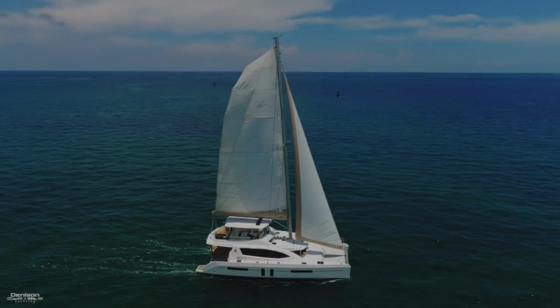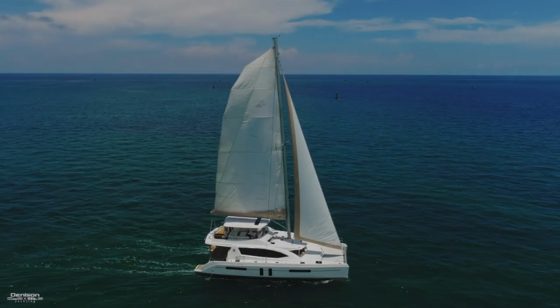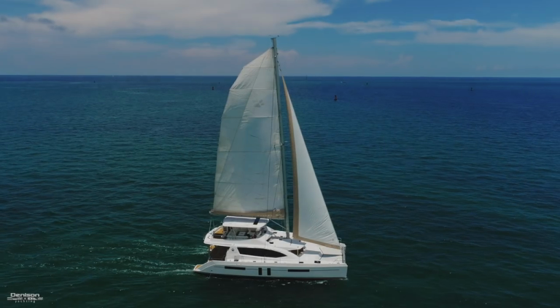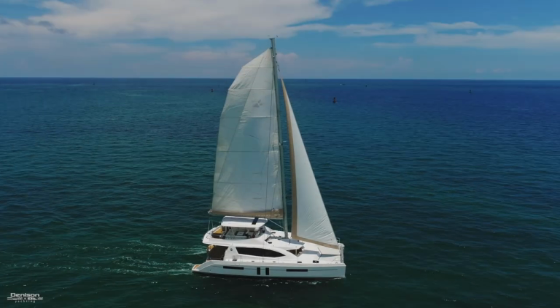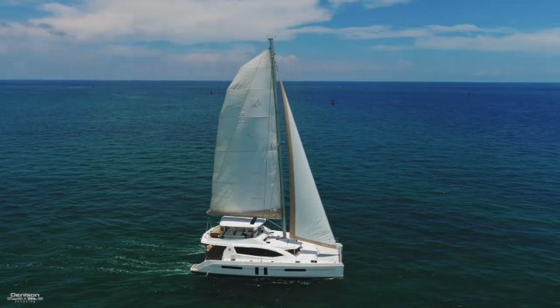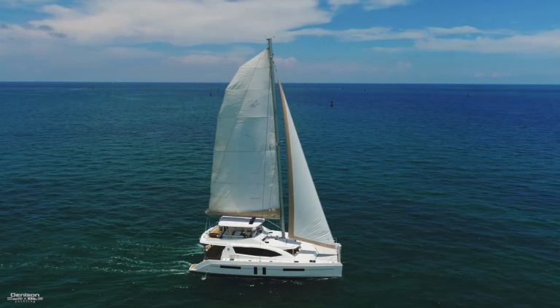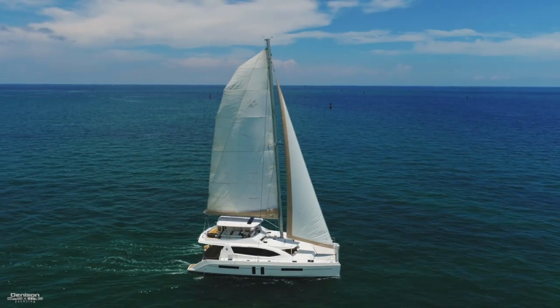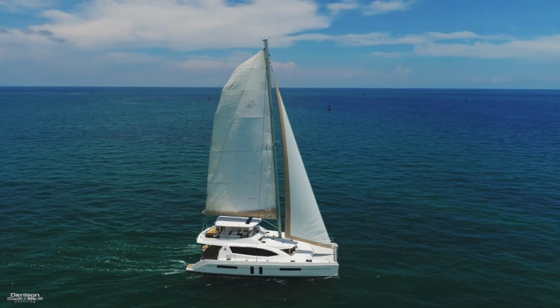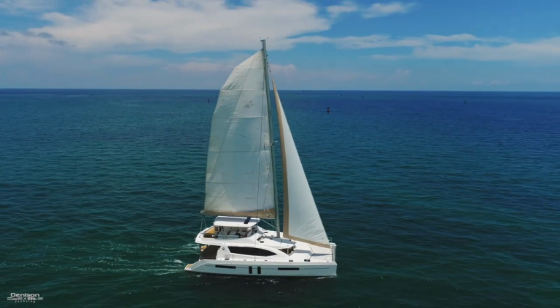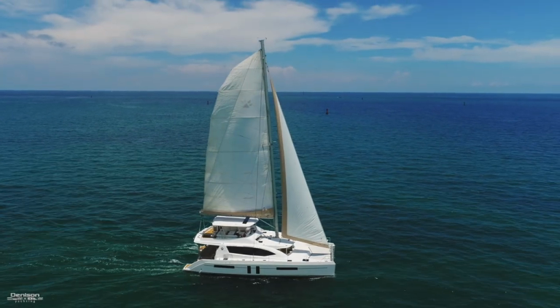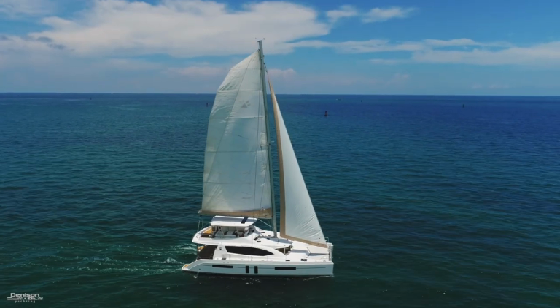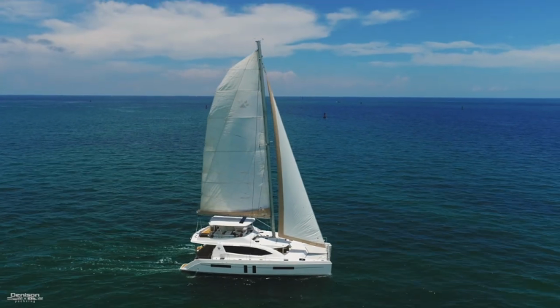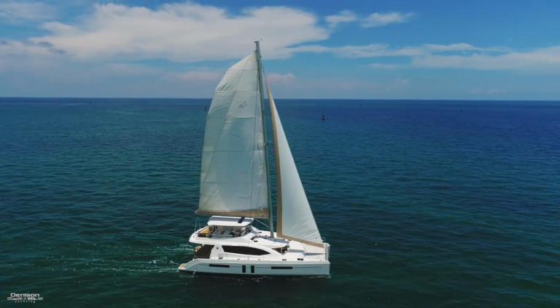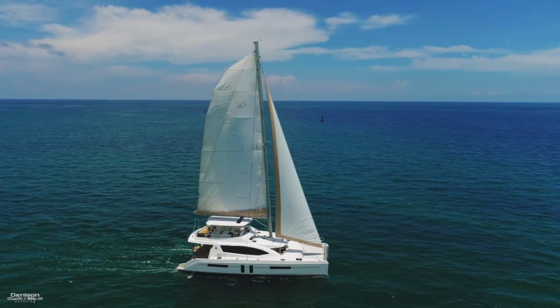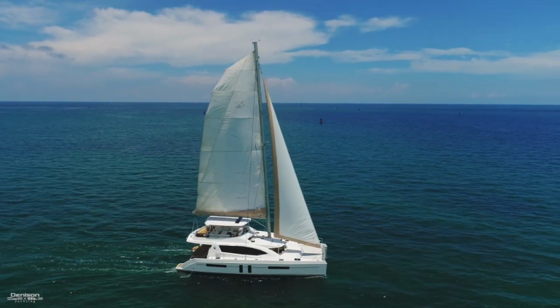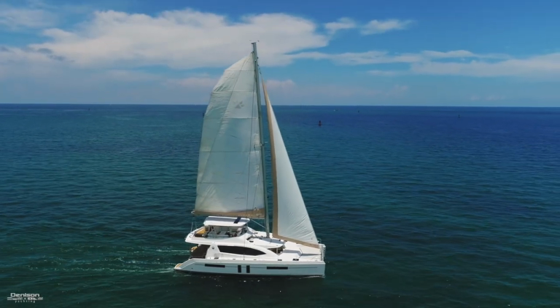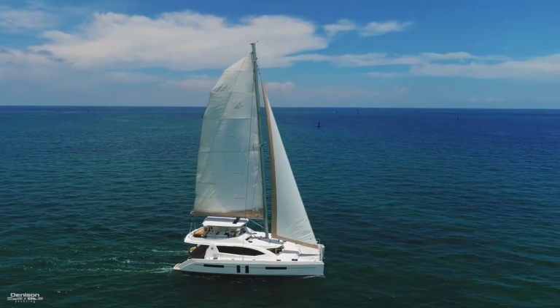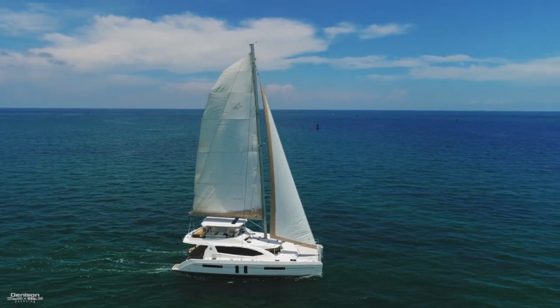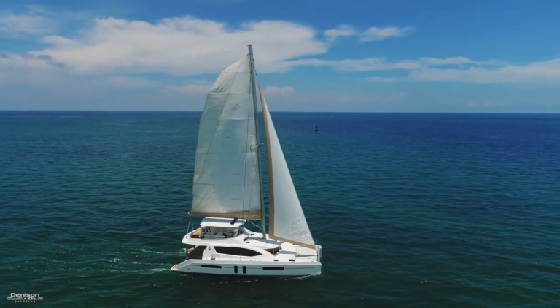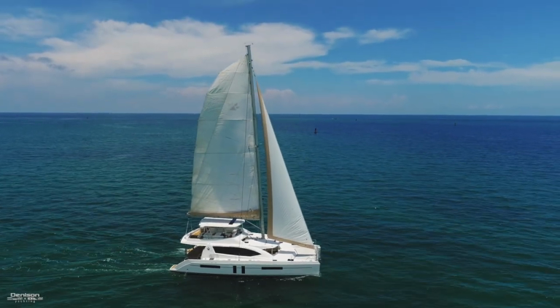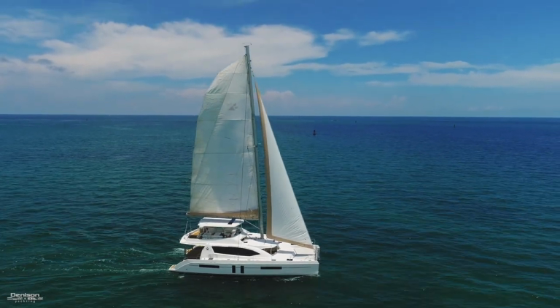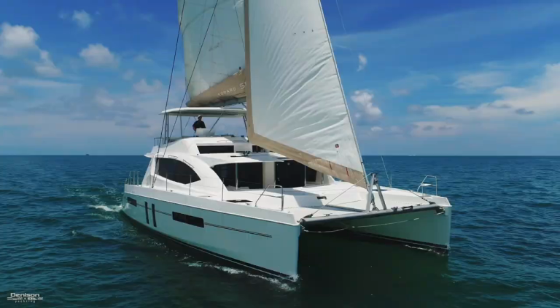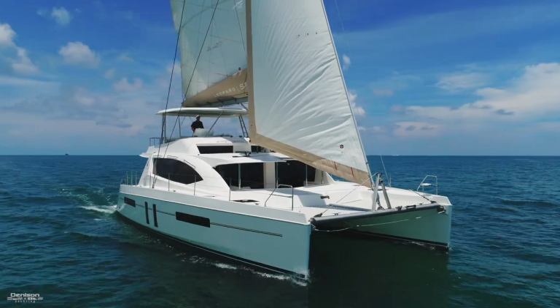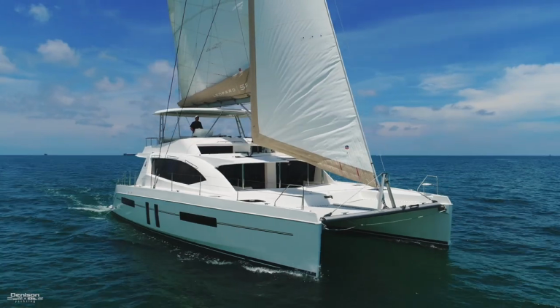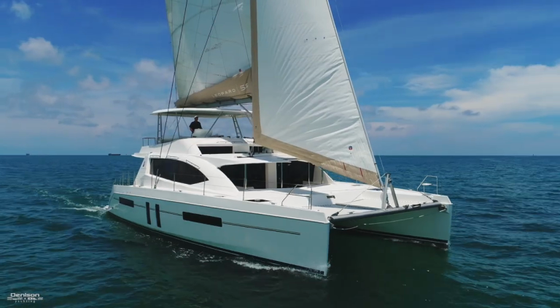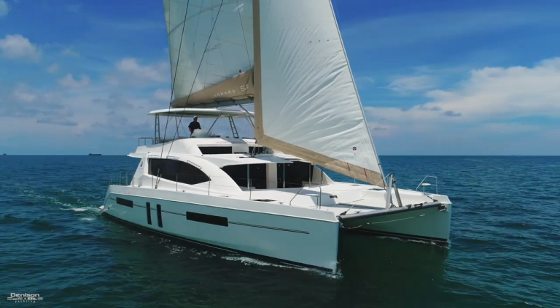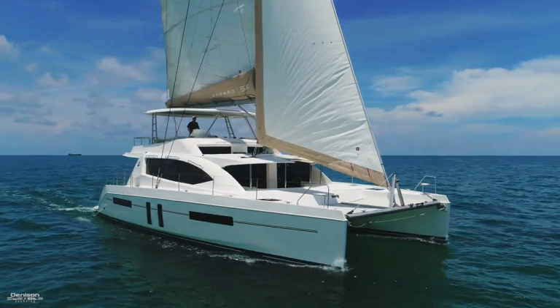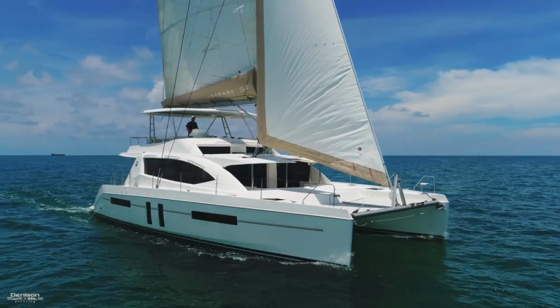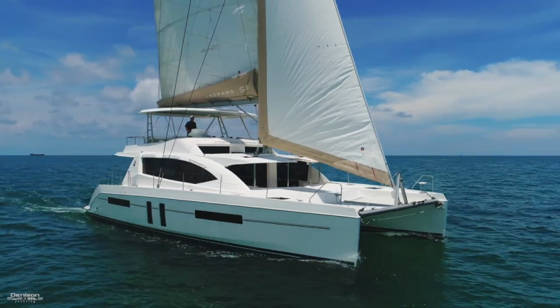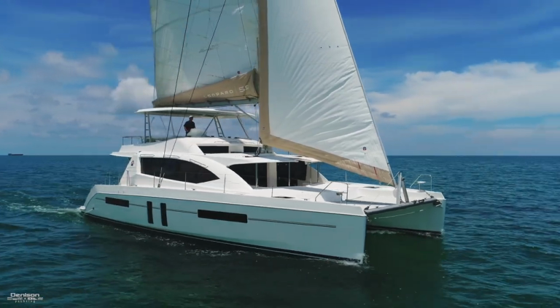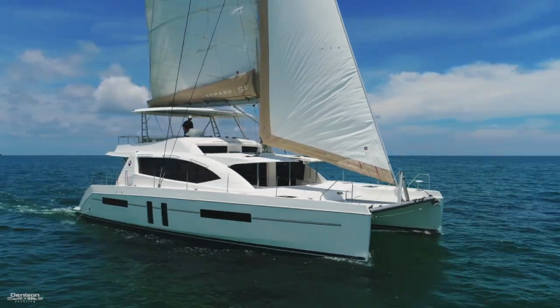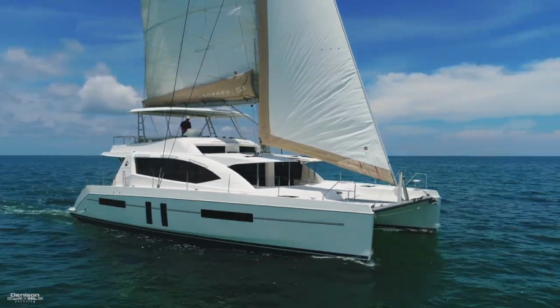We're here in Miami Beach, Florida to take you on a walkthrough of In the Zone, a 58 Leopard Sailing Catamaran.